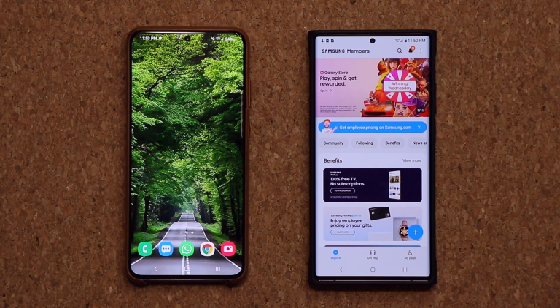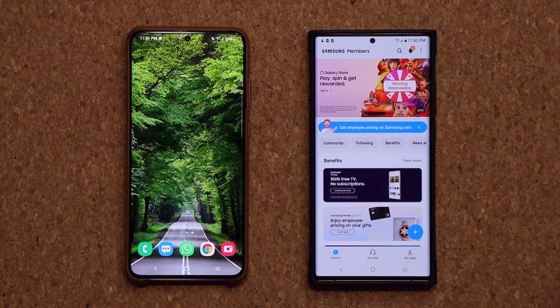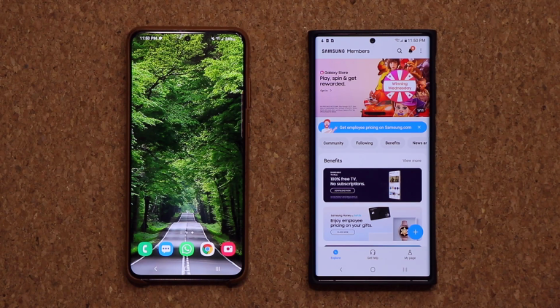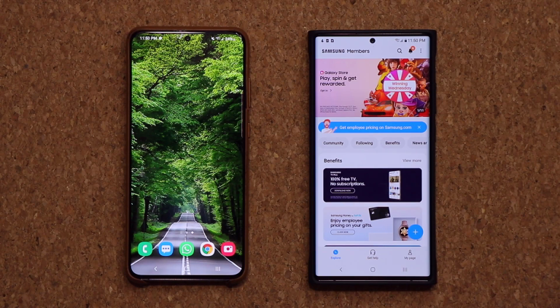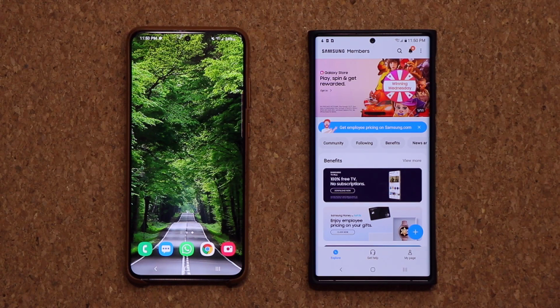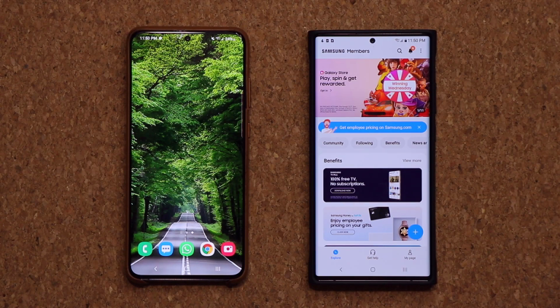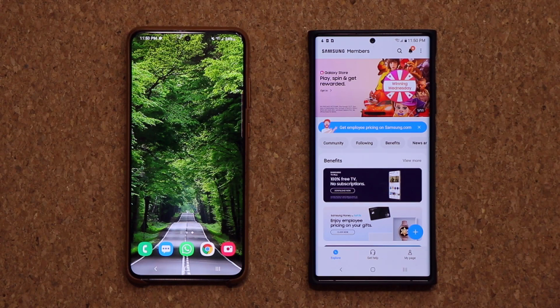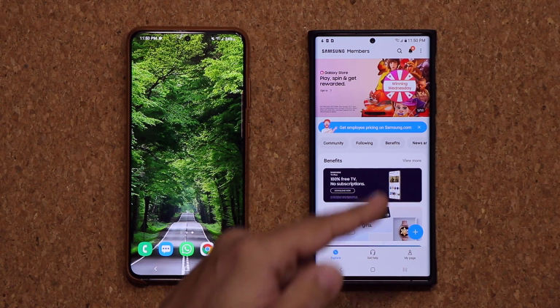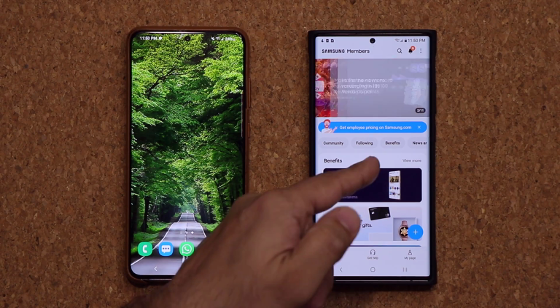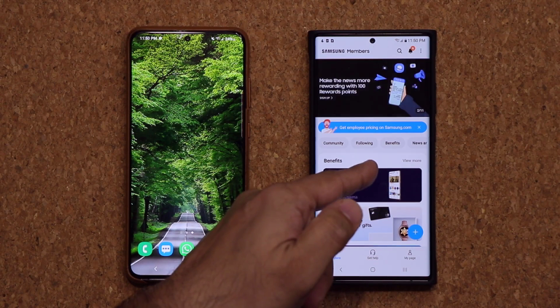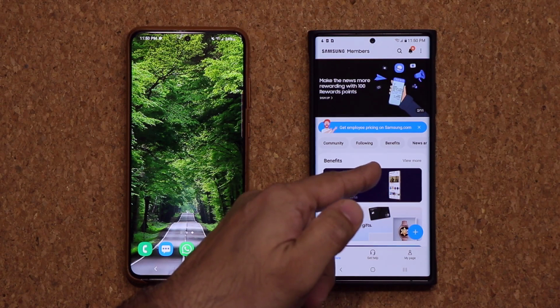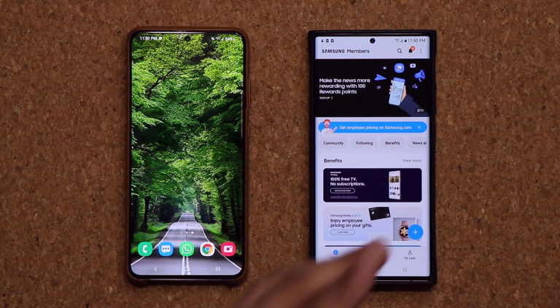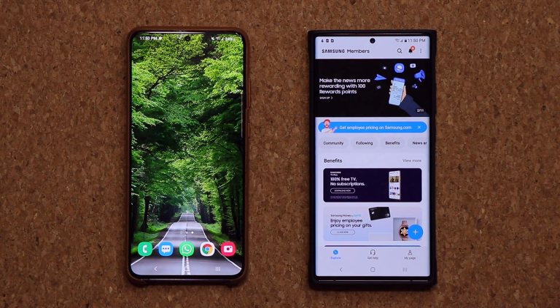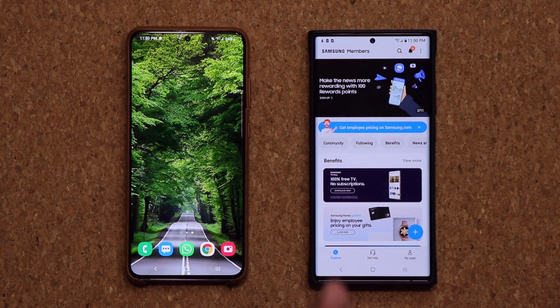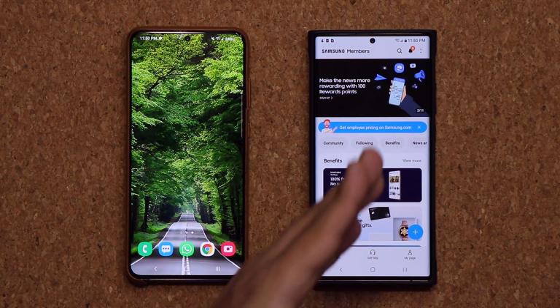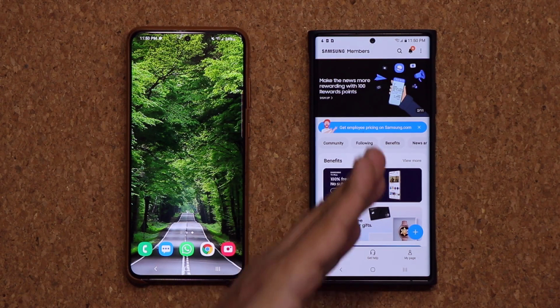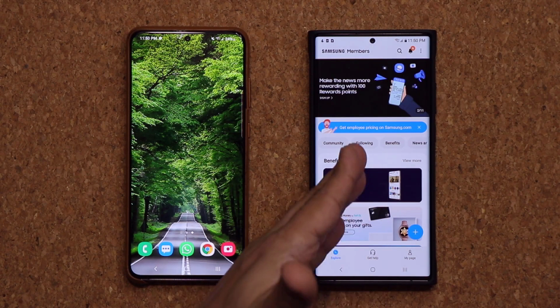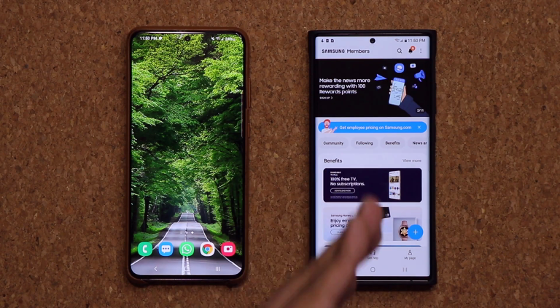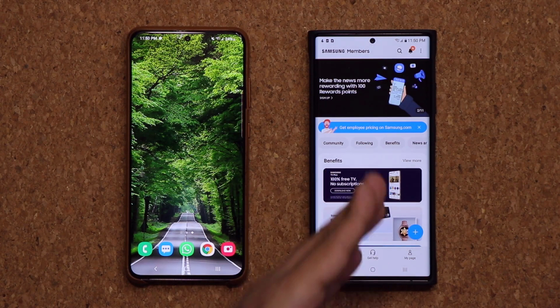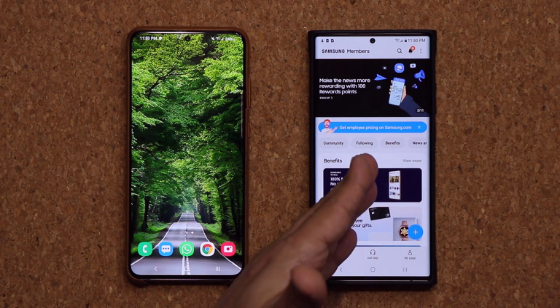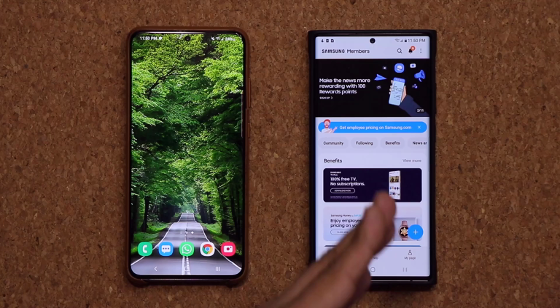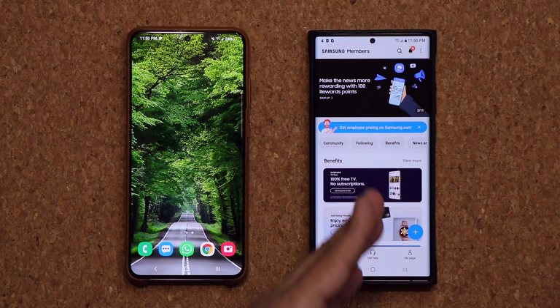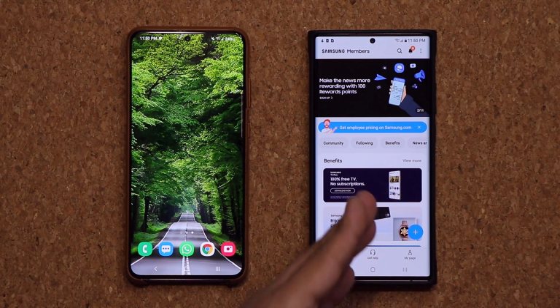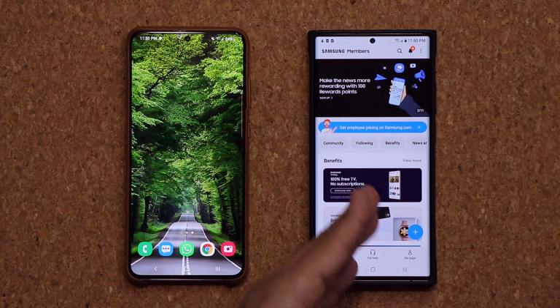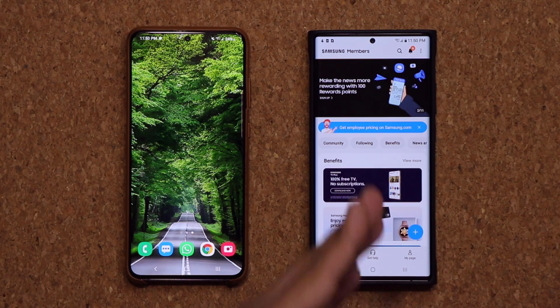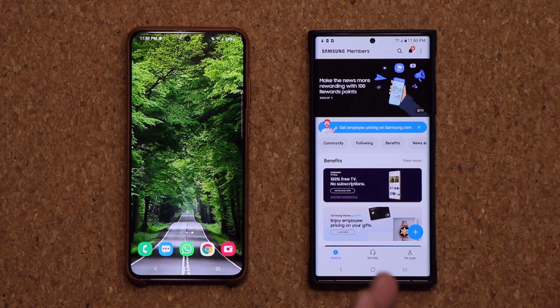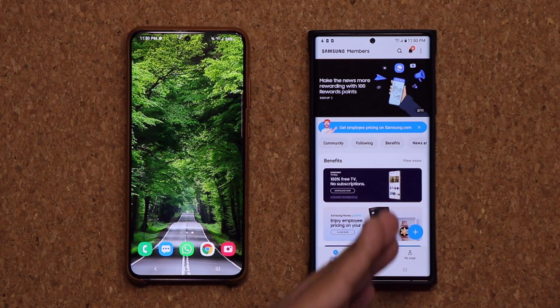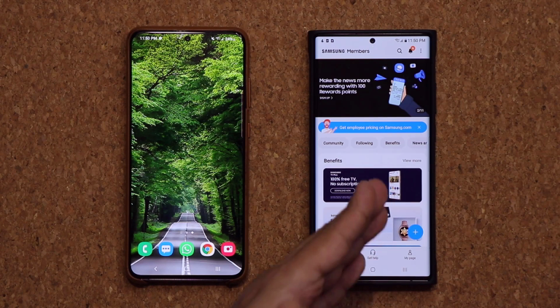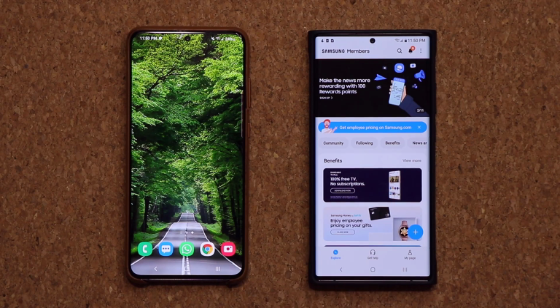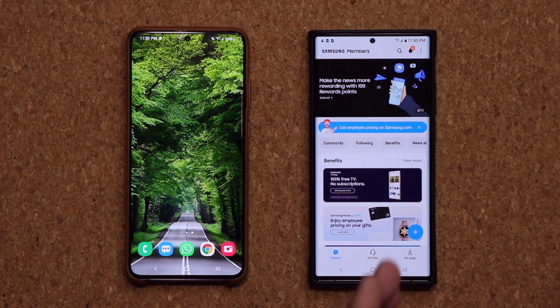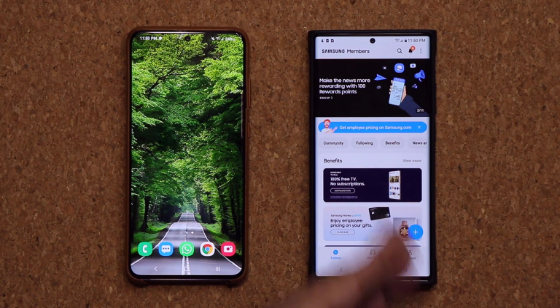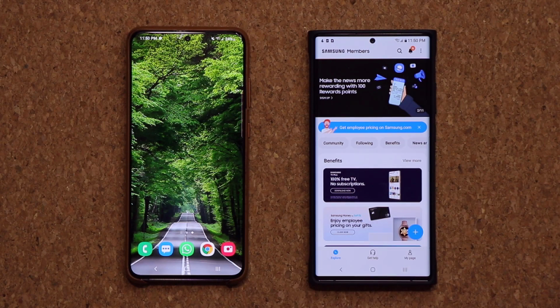After I did the update, when I launched Samsung Members, I just get dumped straight into the actual members screen.